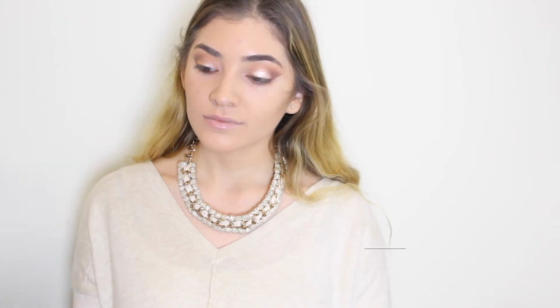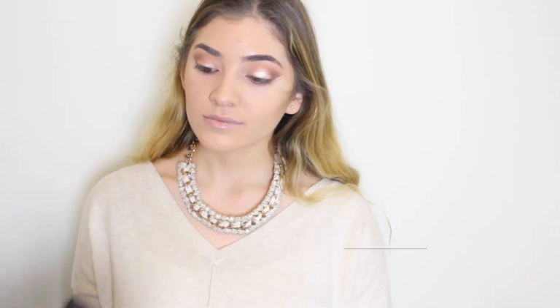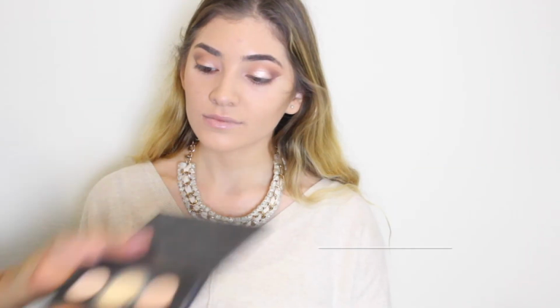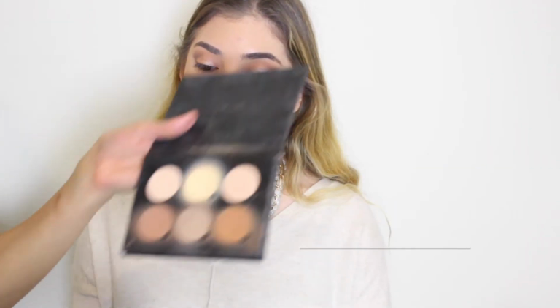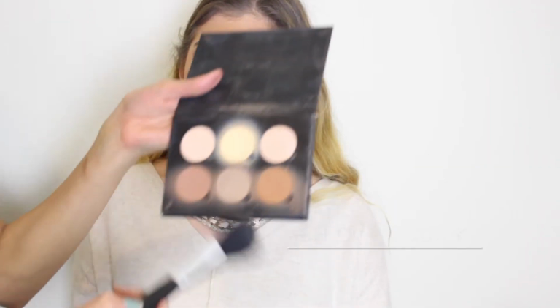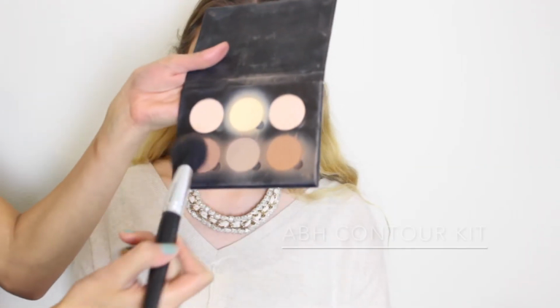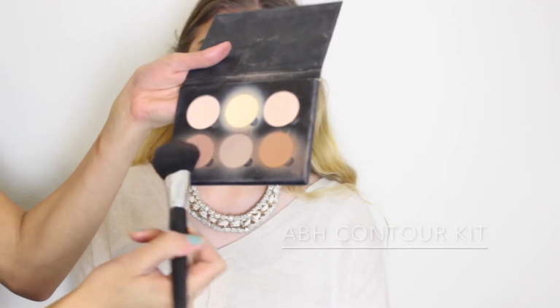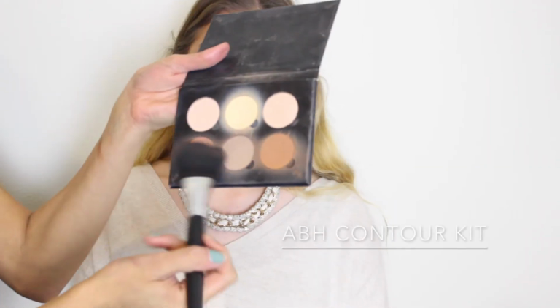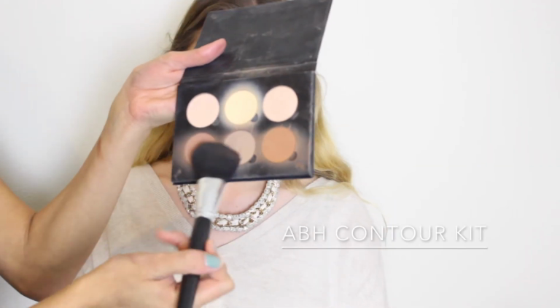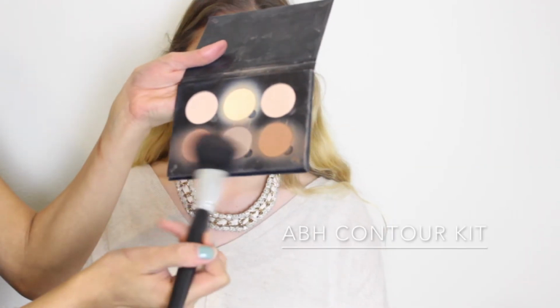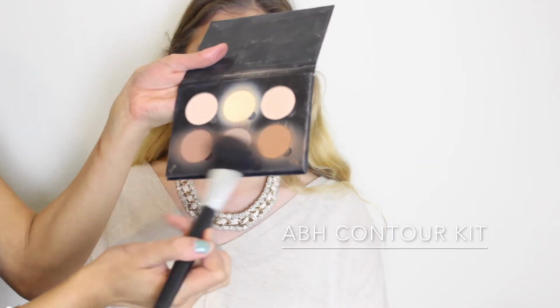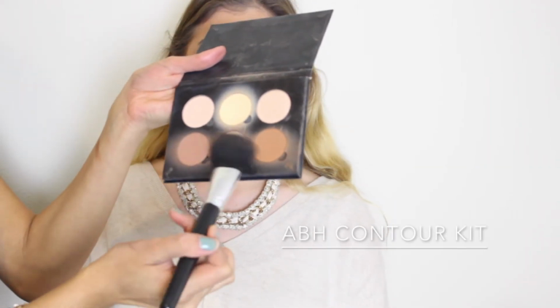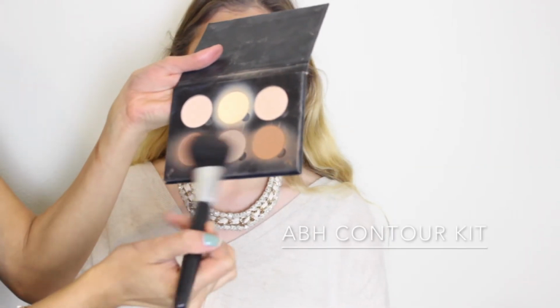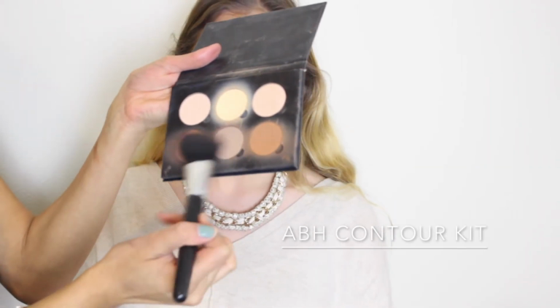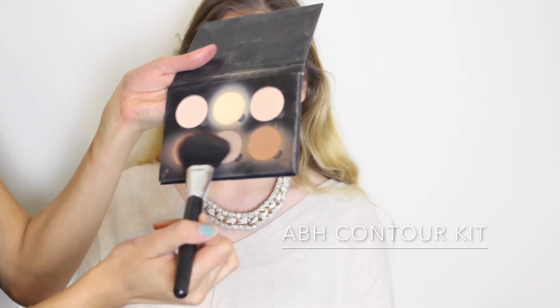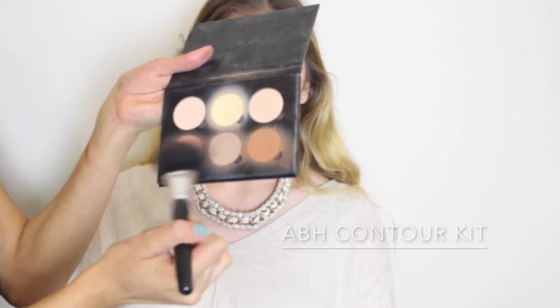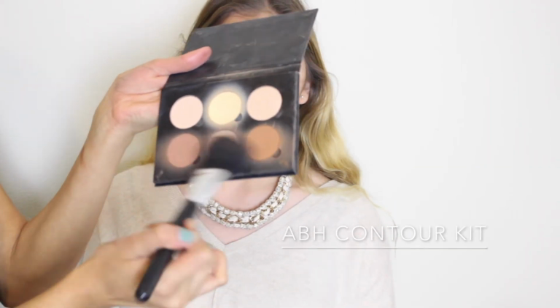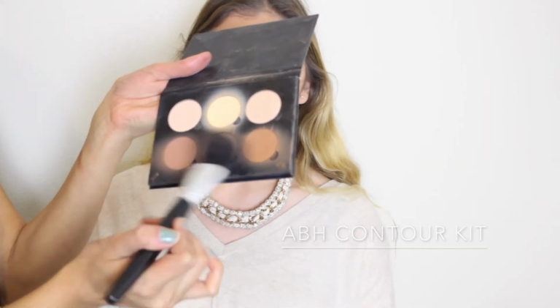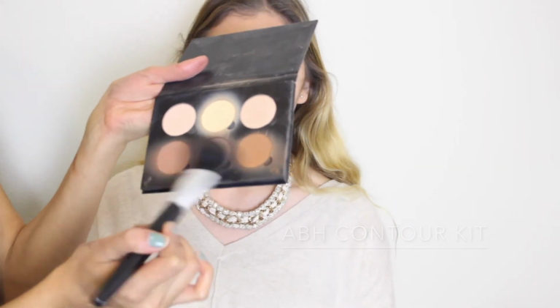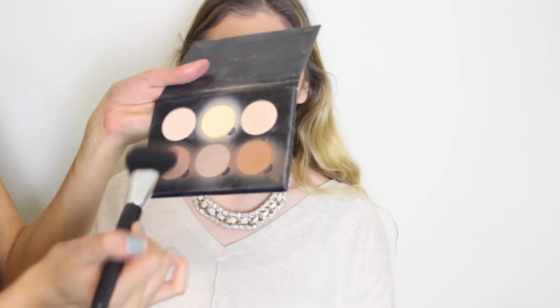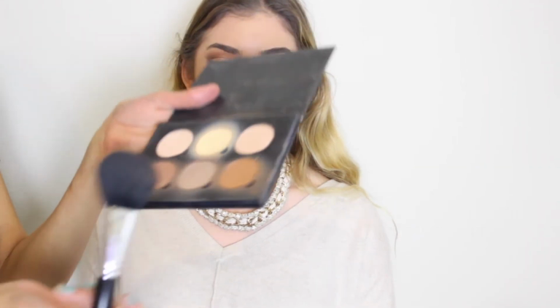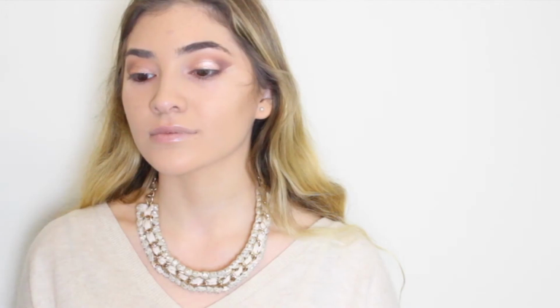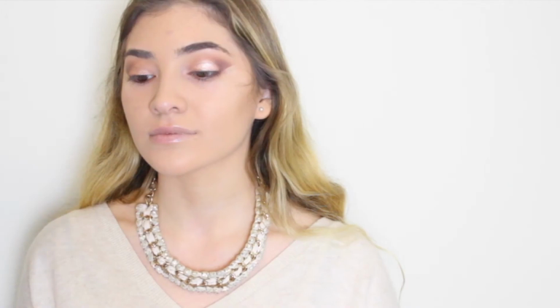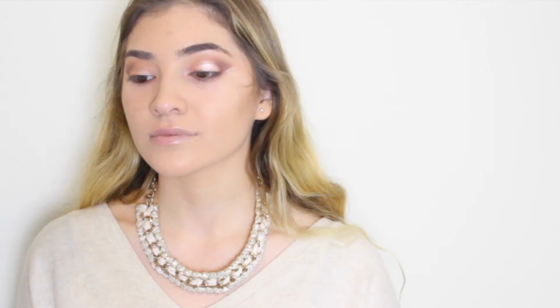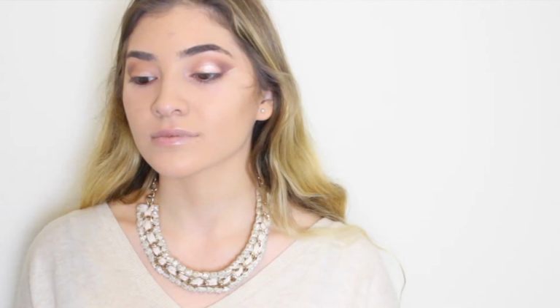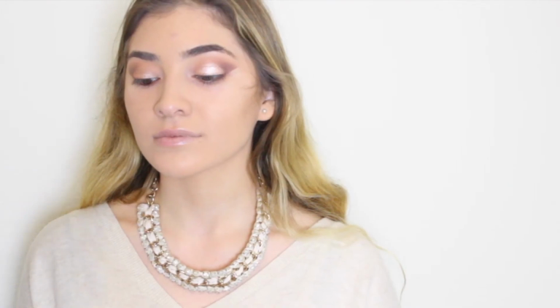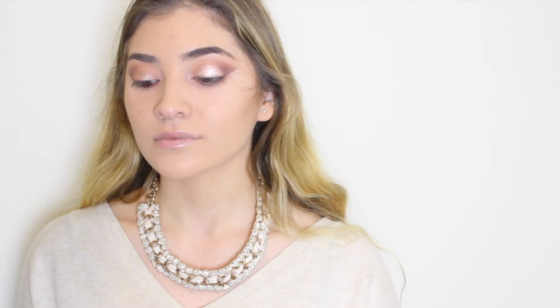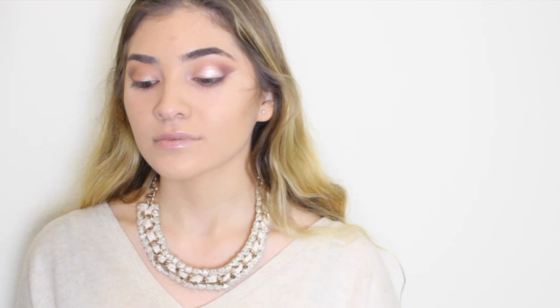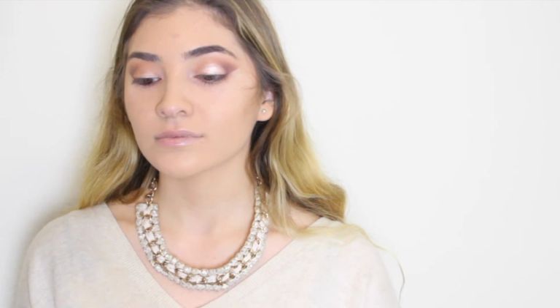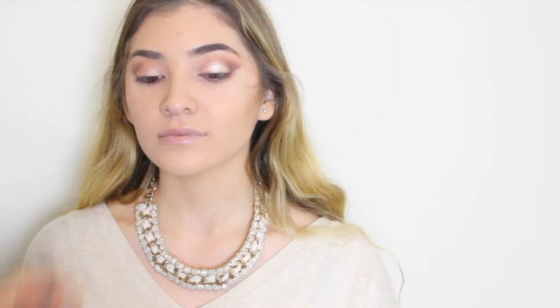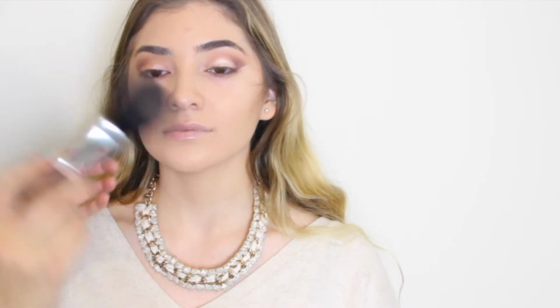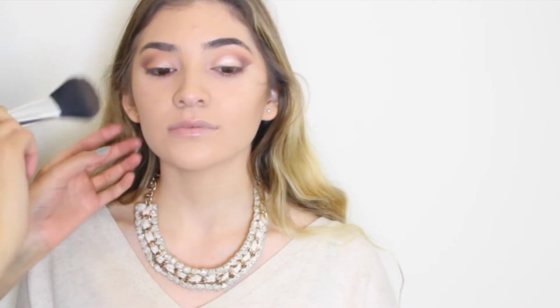Moving on to the face, I'm just going to go ahead and bronze her up a little bit, using my Anastasia Beverly Hills Contour Kit.